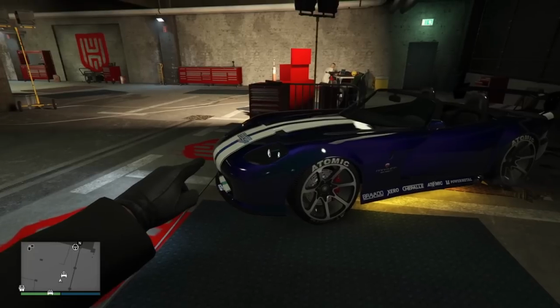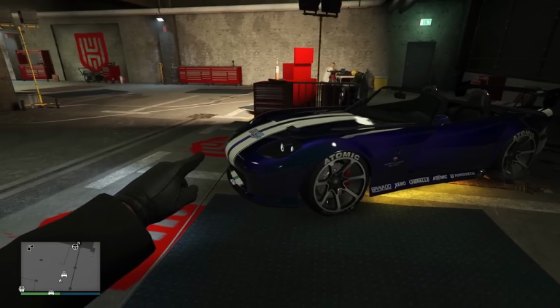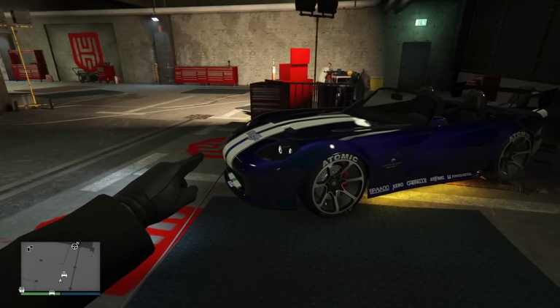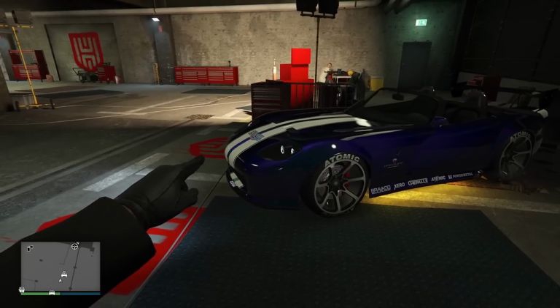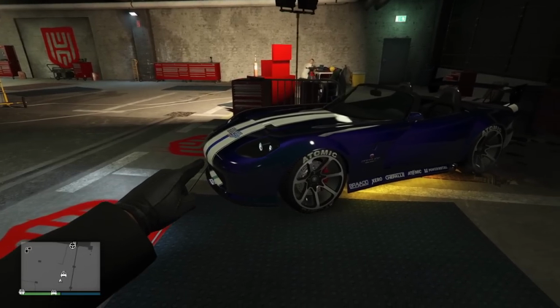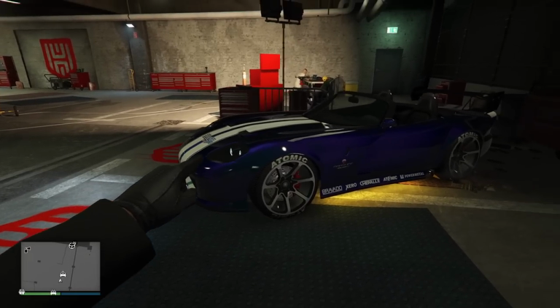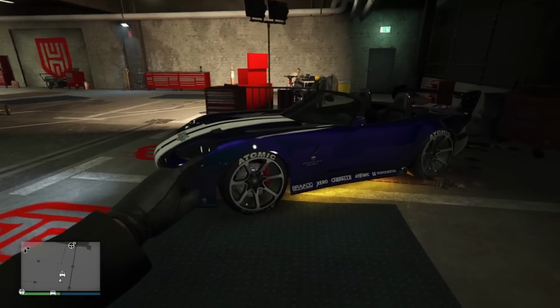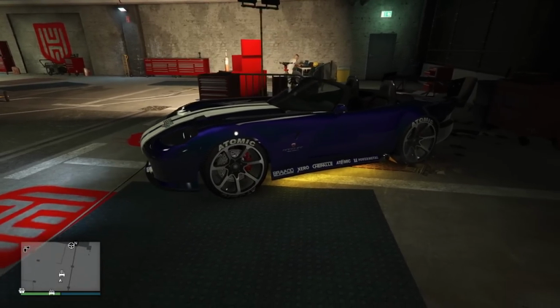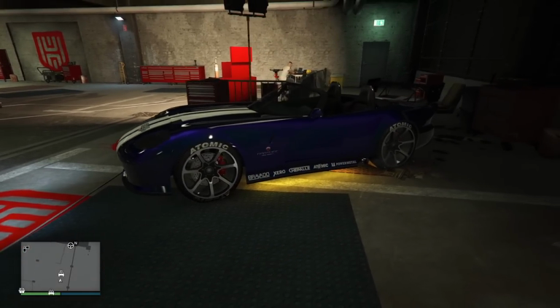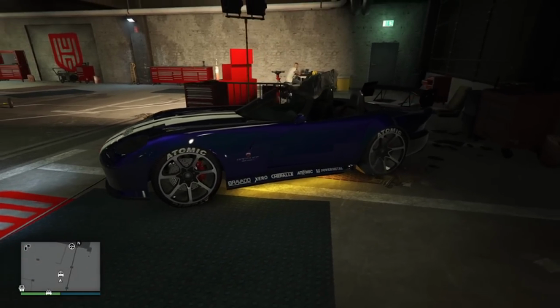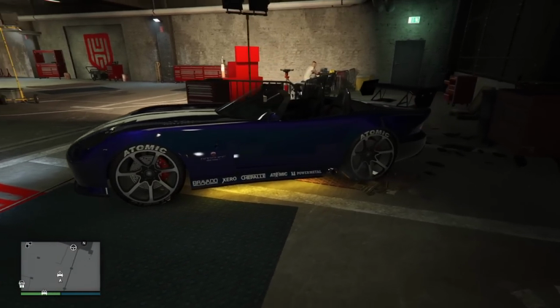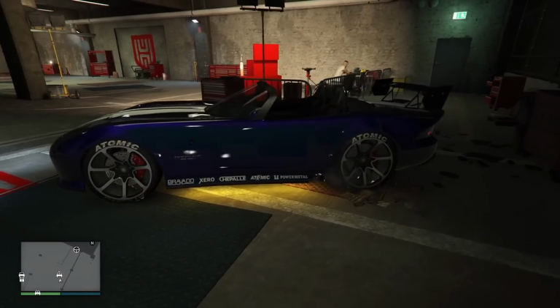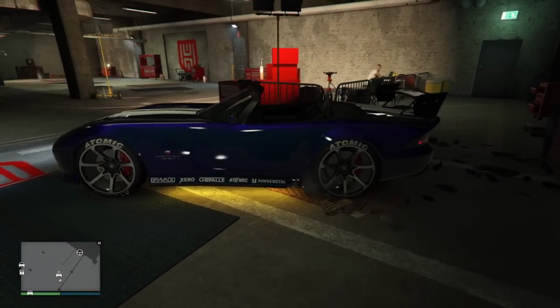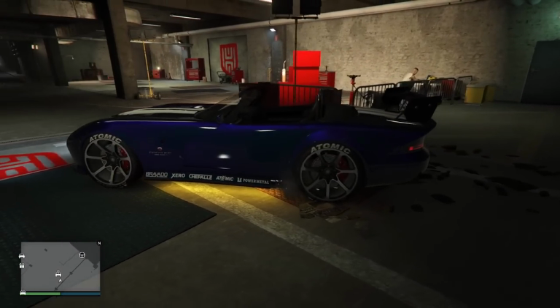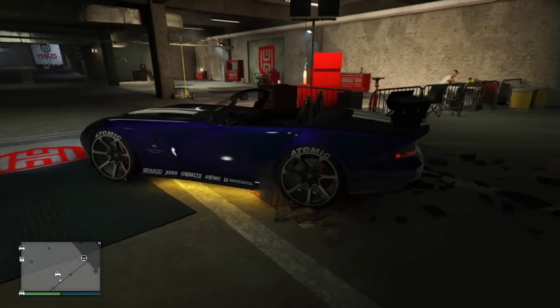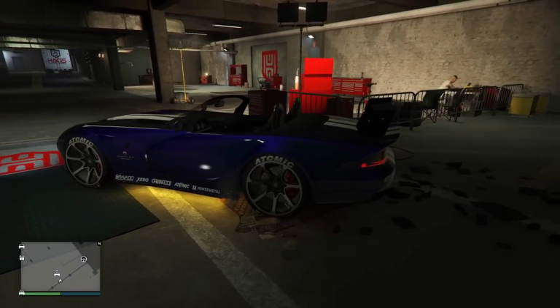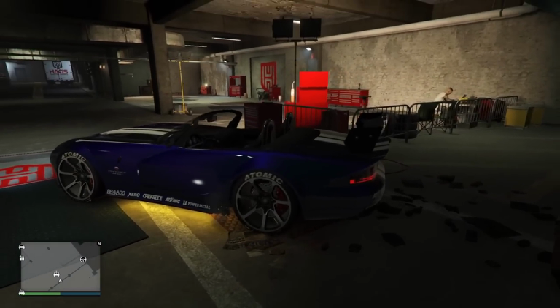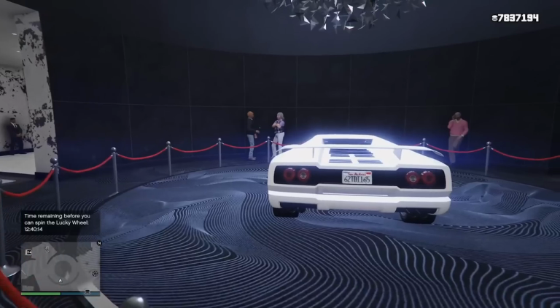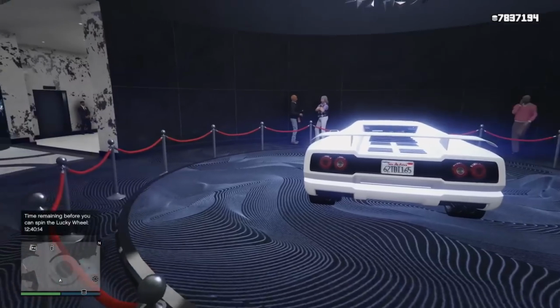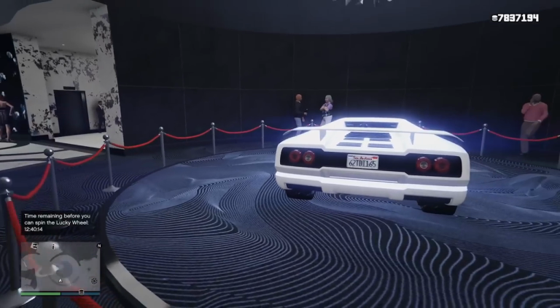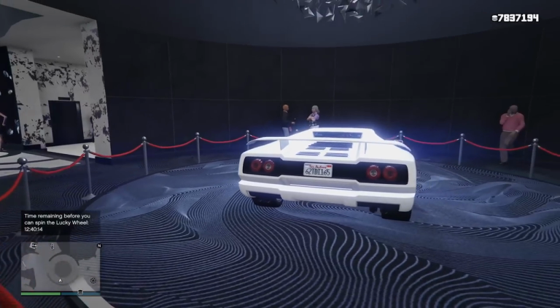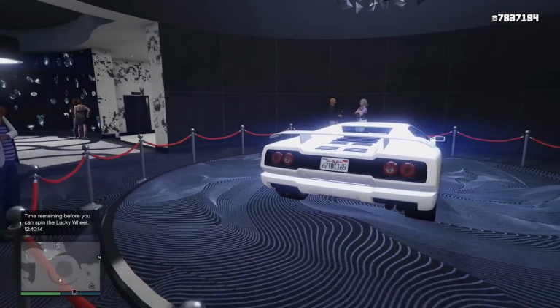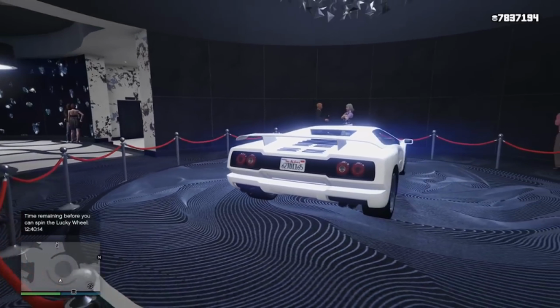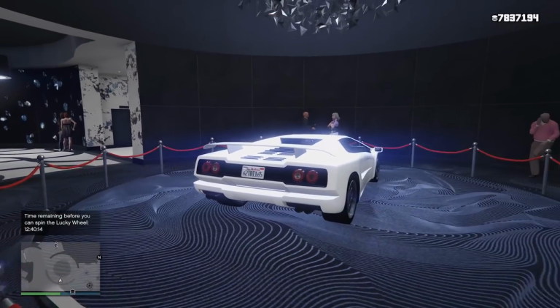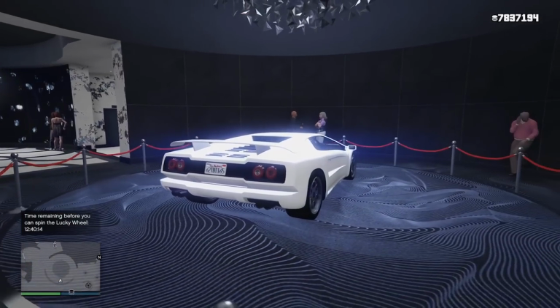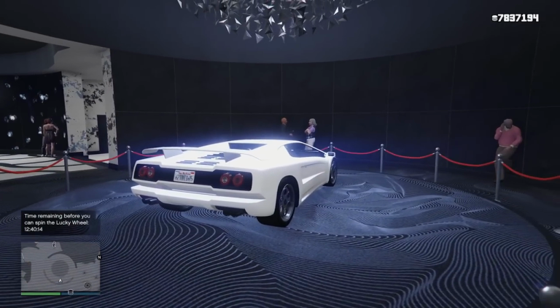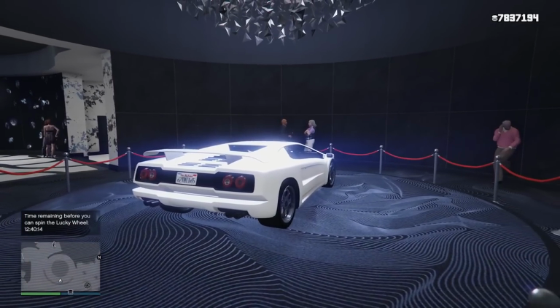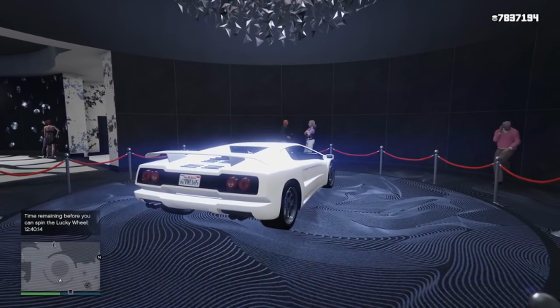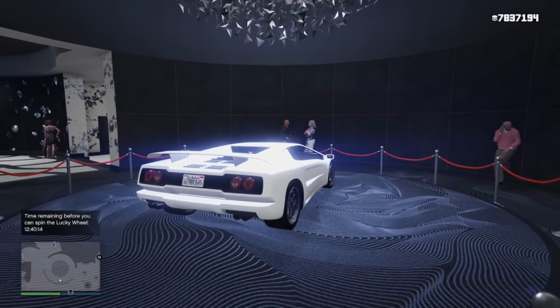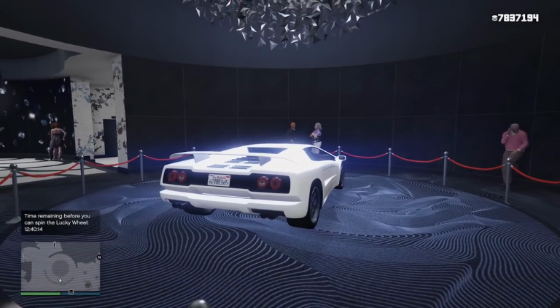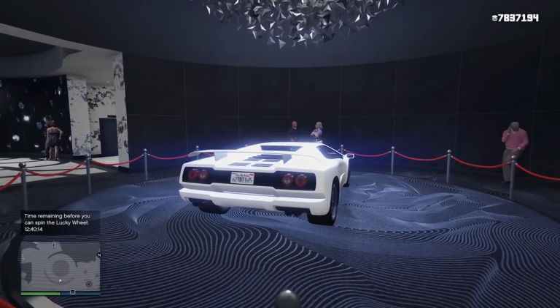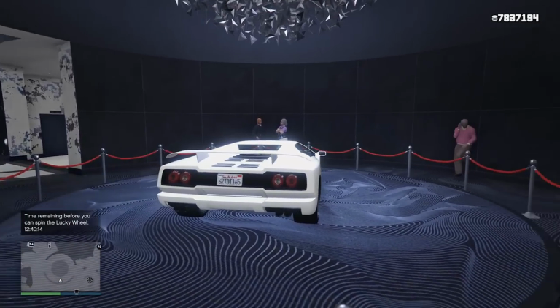For next-gen owners, the HSW Ride is the Banshee. And over at the casino, the podium vehicle is the Infernus Classic.